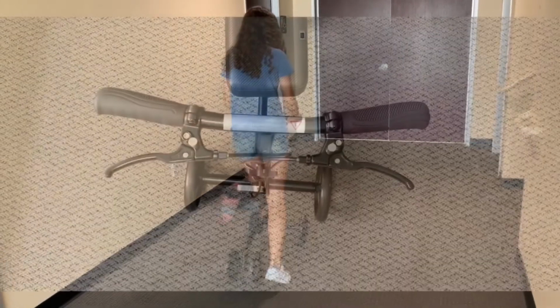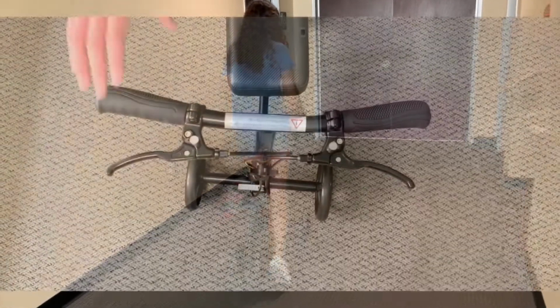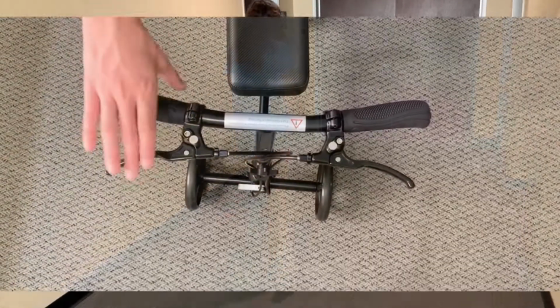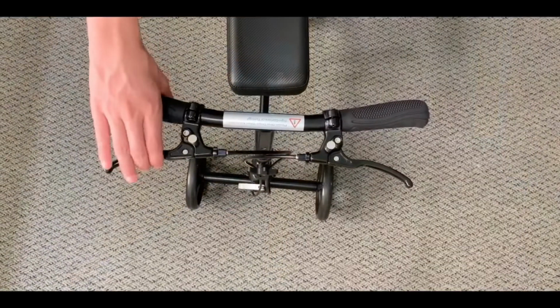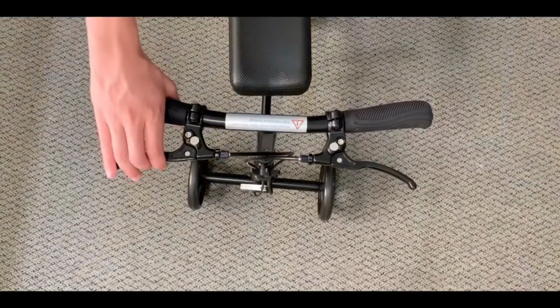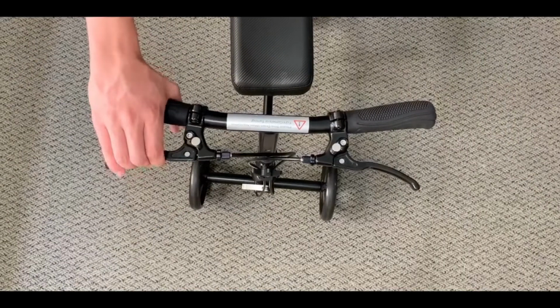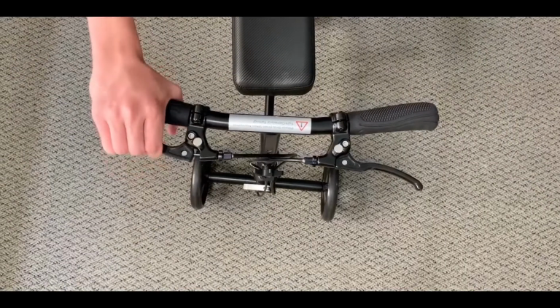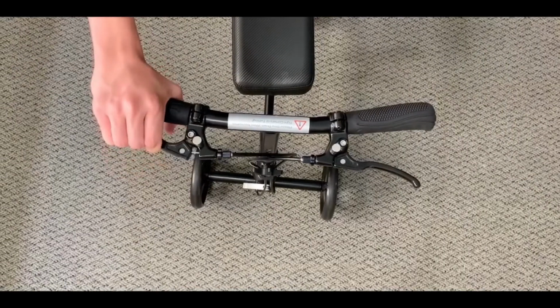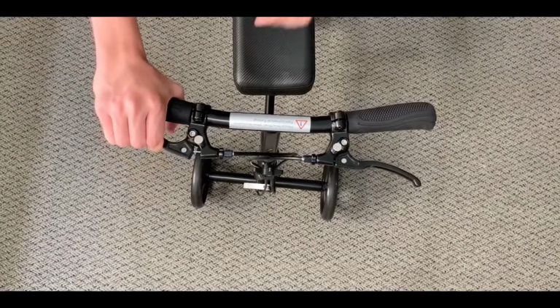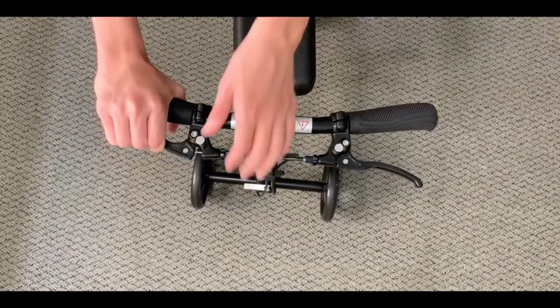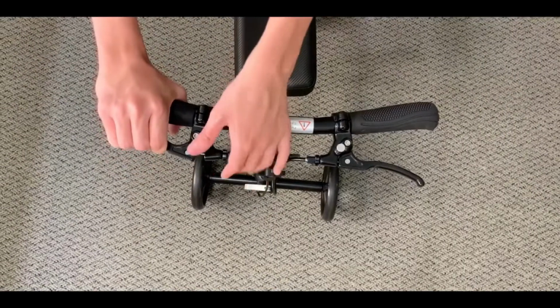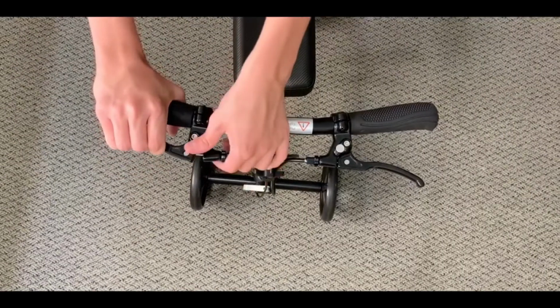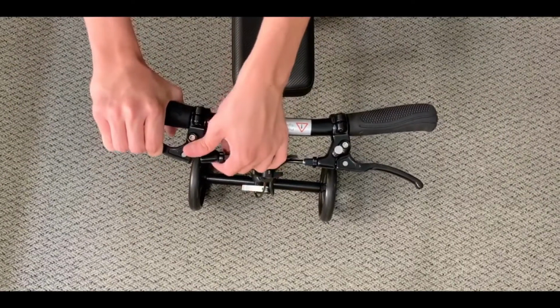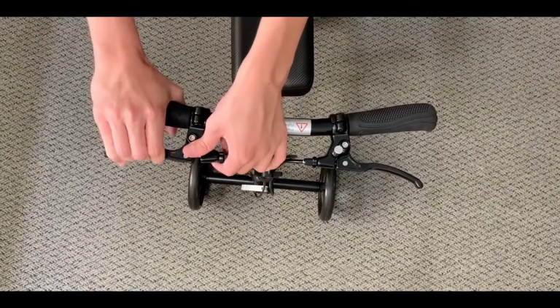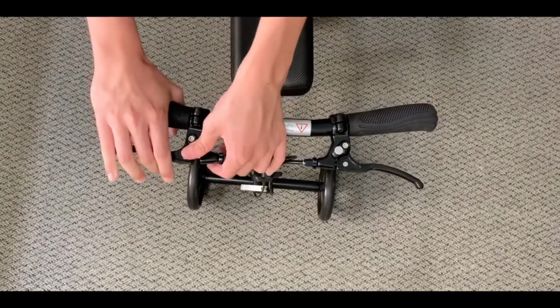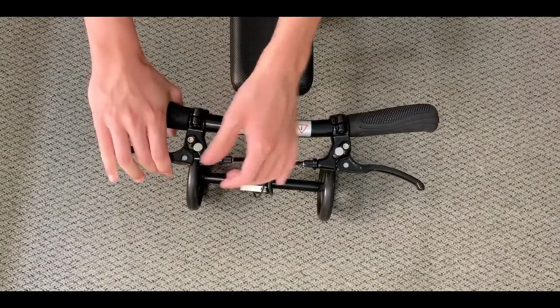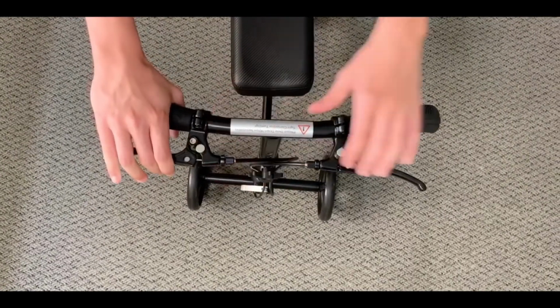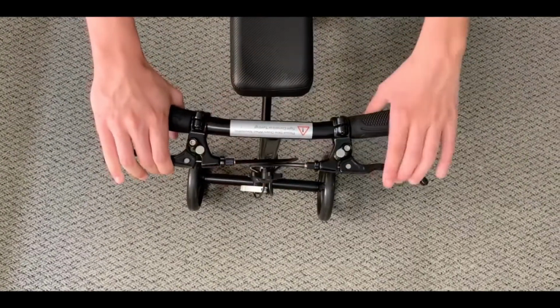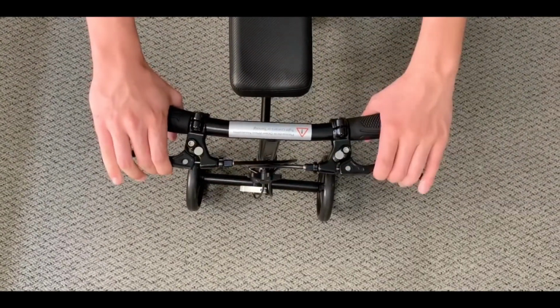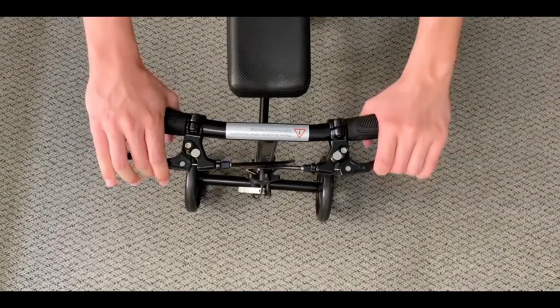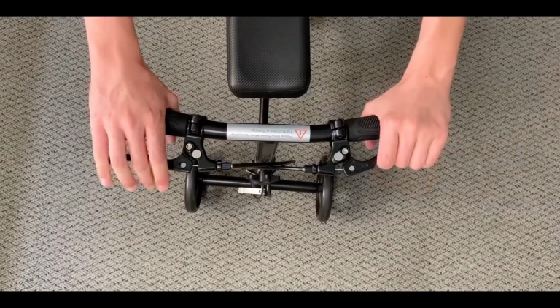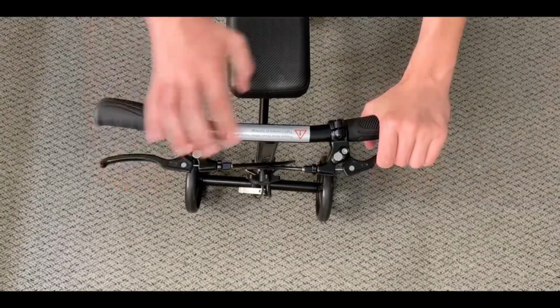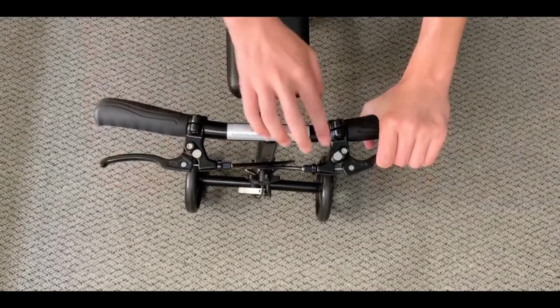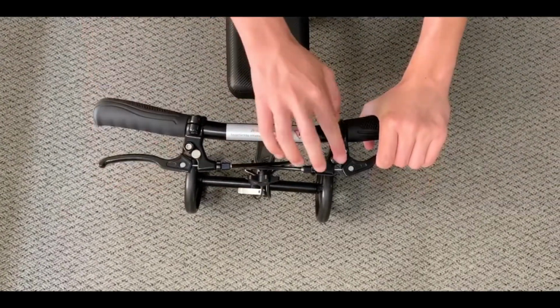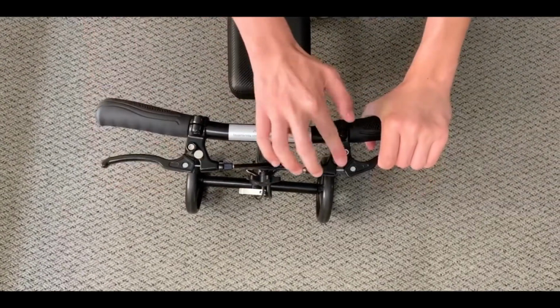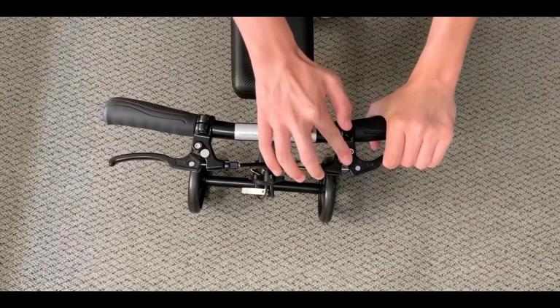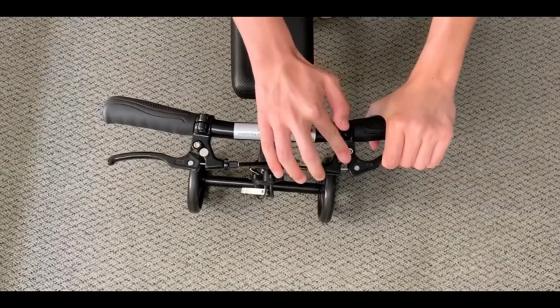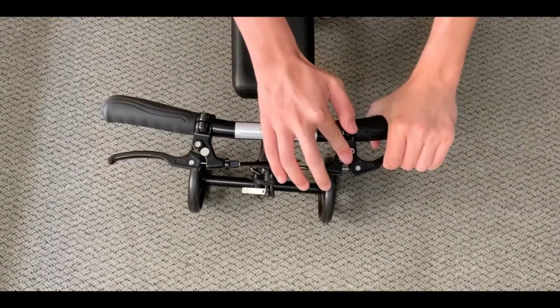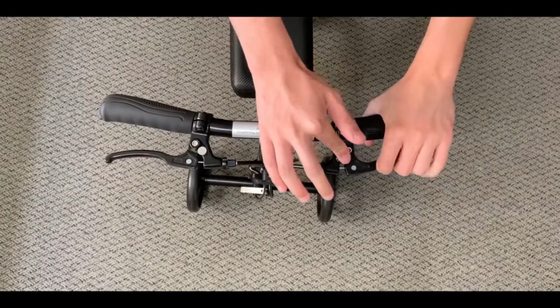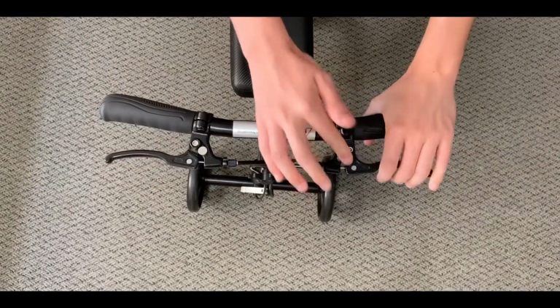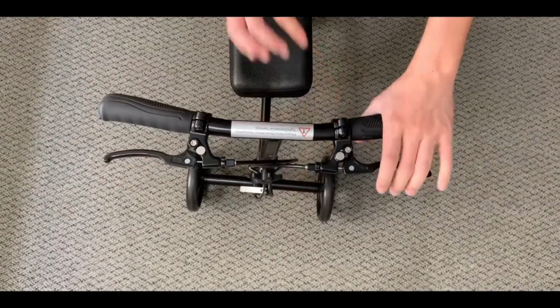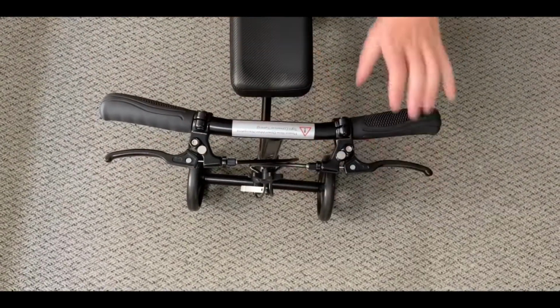The knee walker includes a dual handle mounted lockable brake system on each side based on the user's preference.